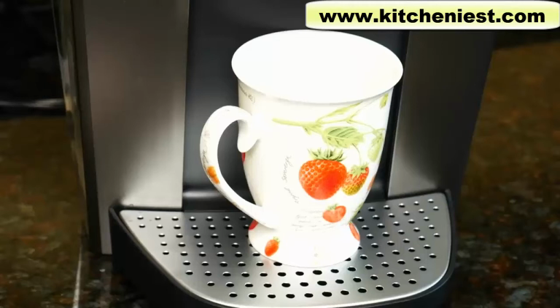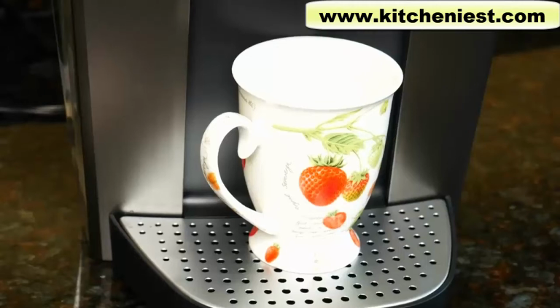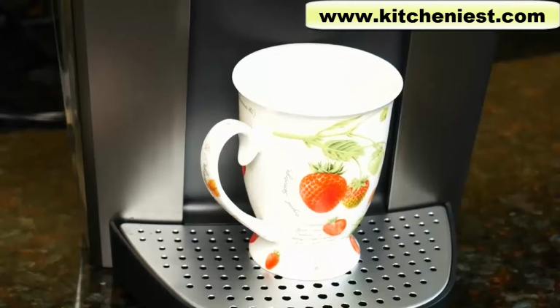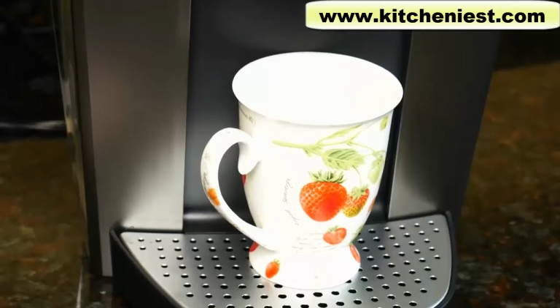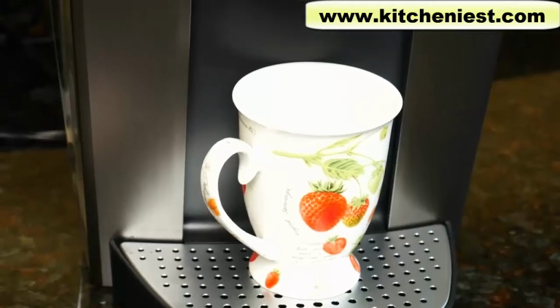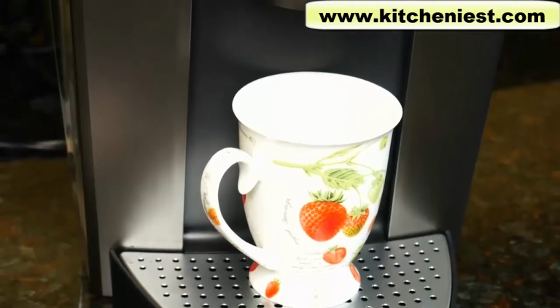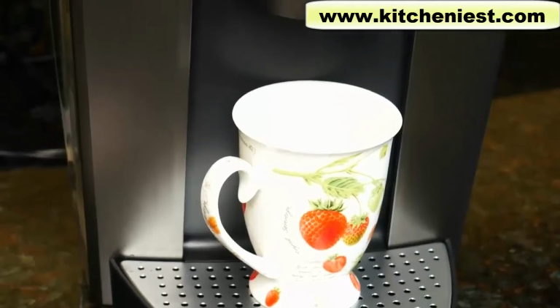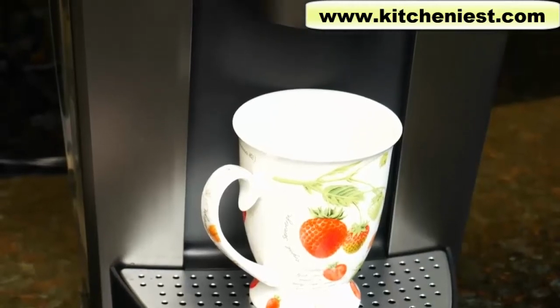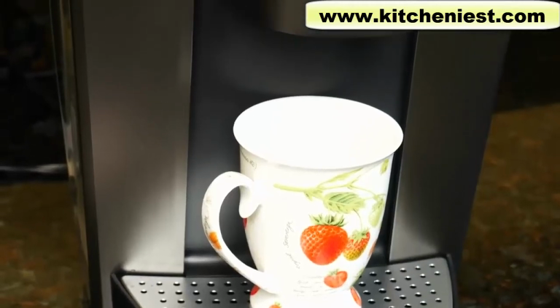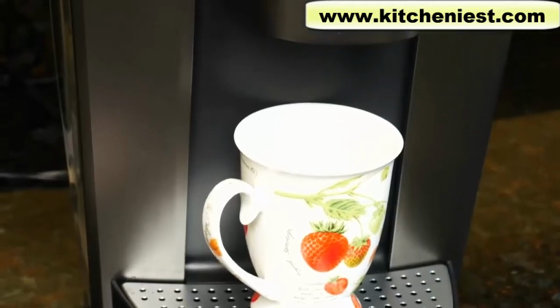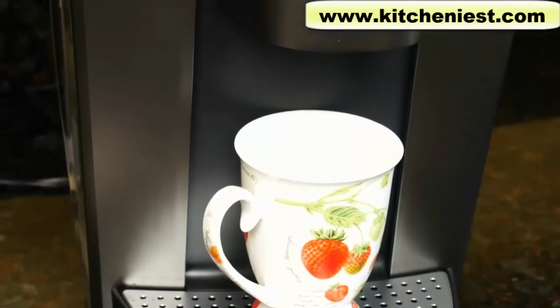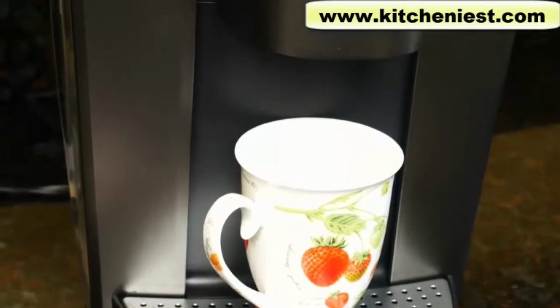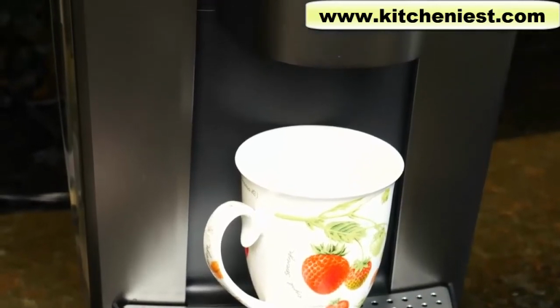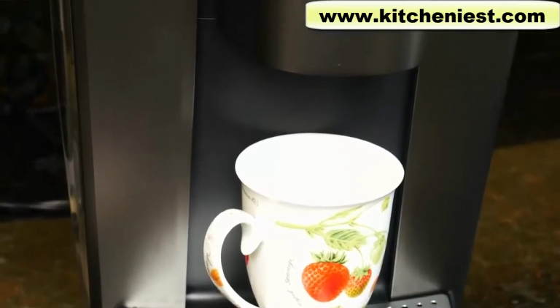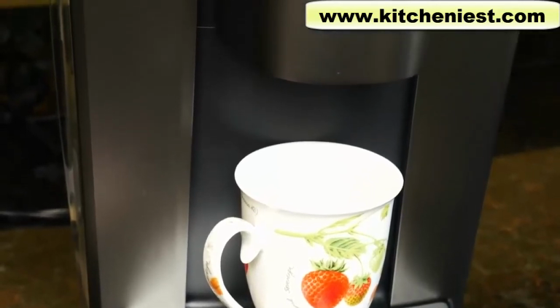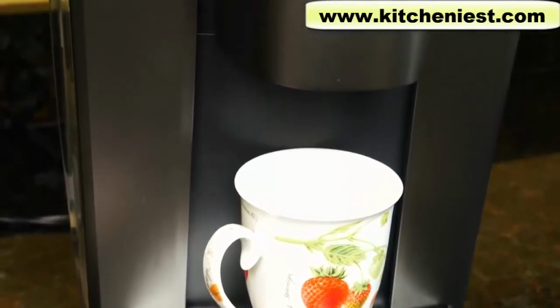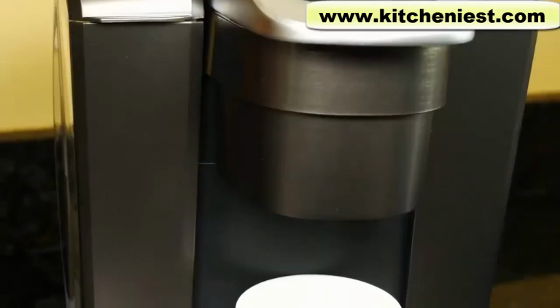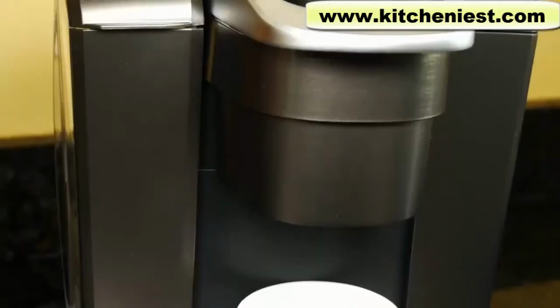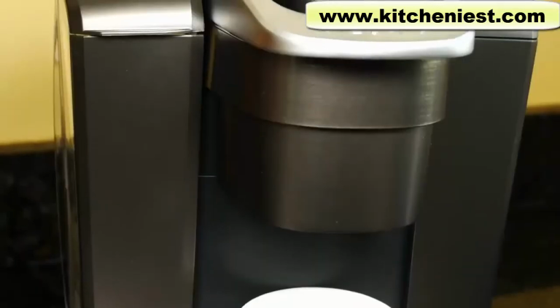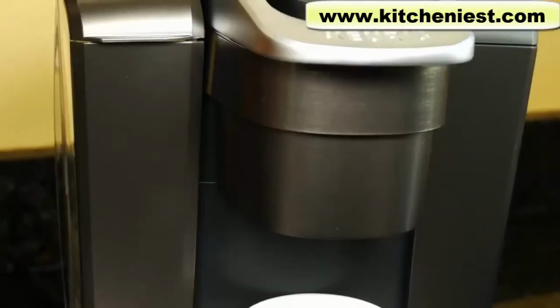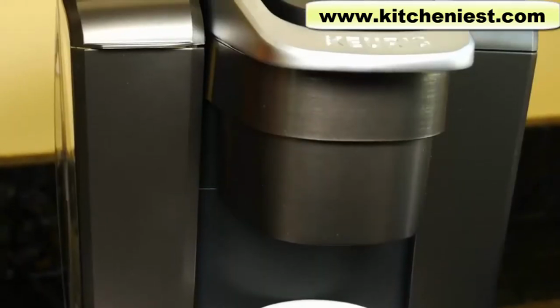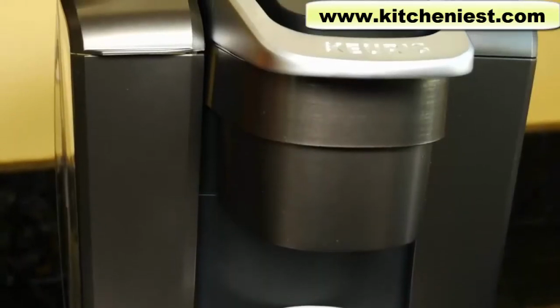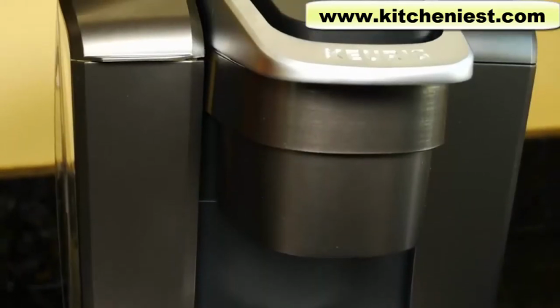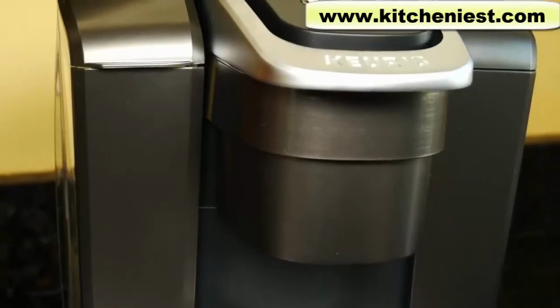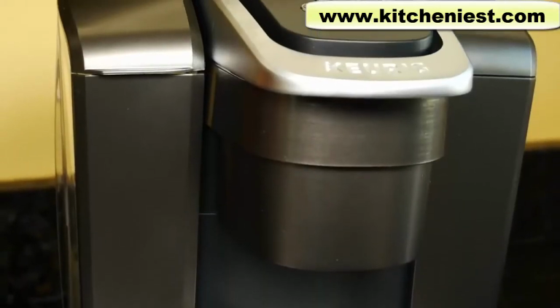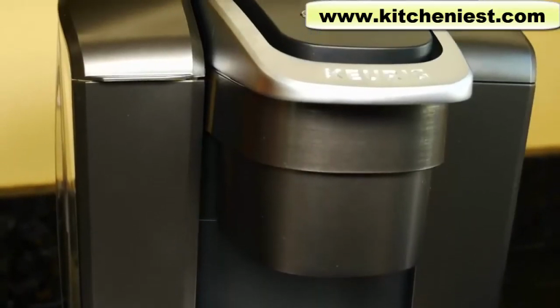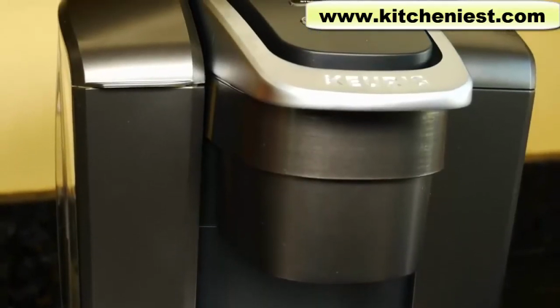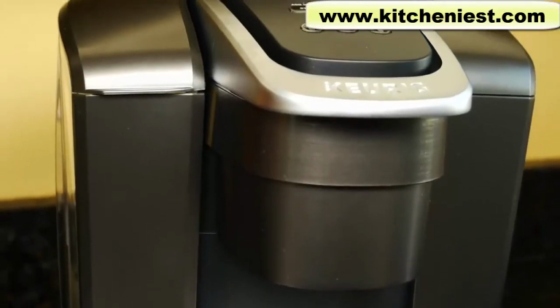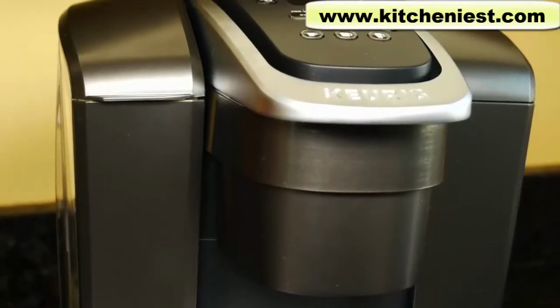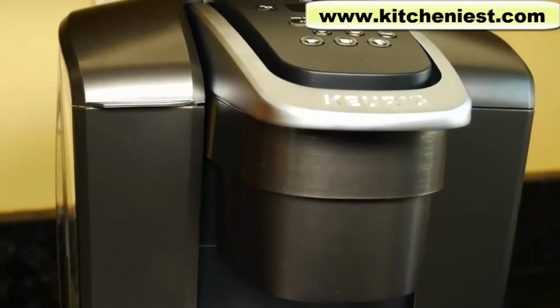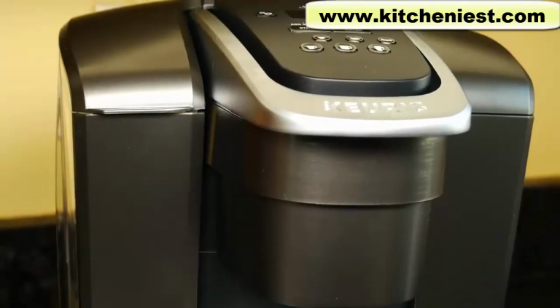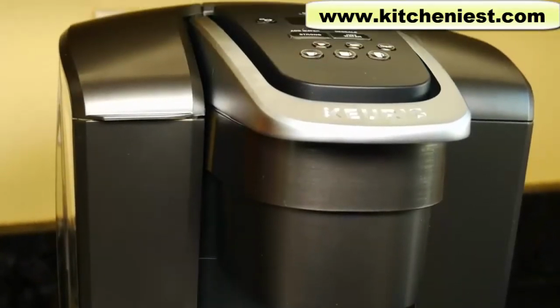Today I'm reviewing the Keurig K Elite. I know some of you have asked for this review so here it is.